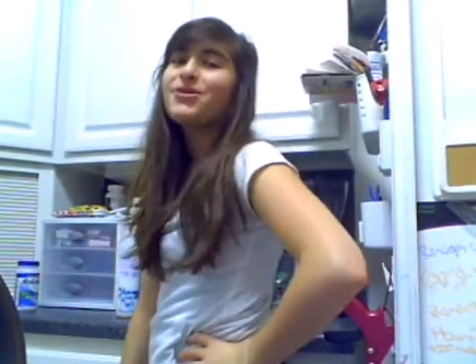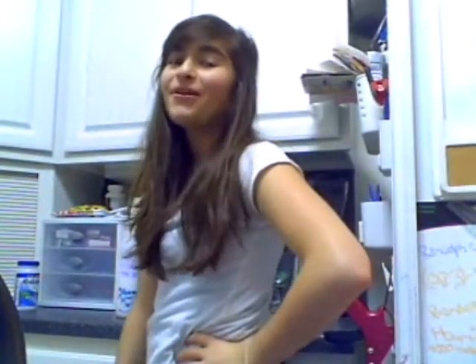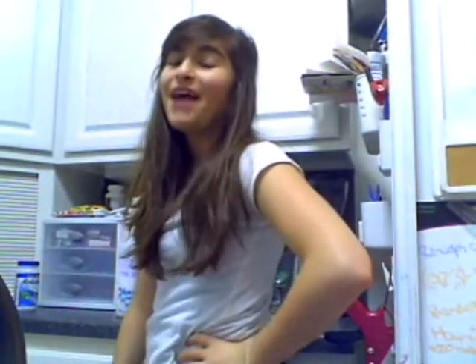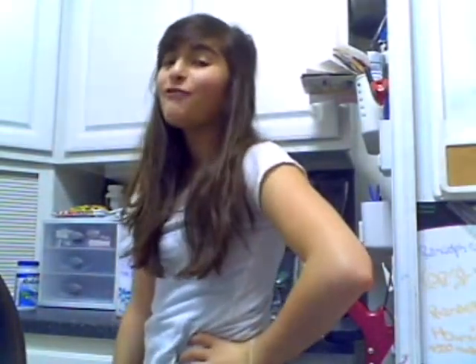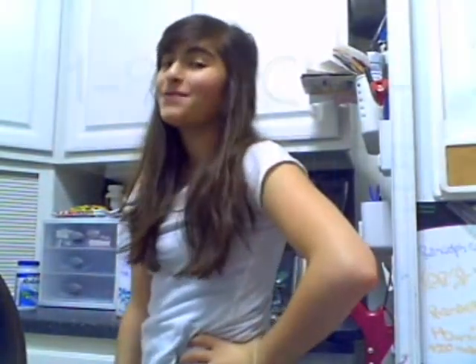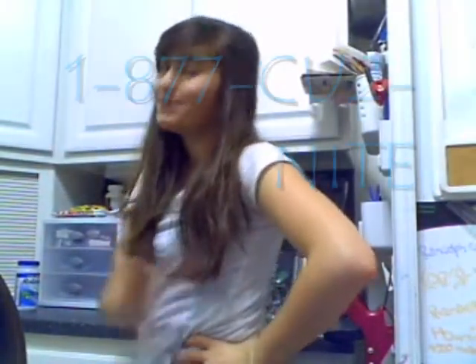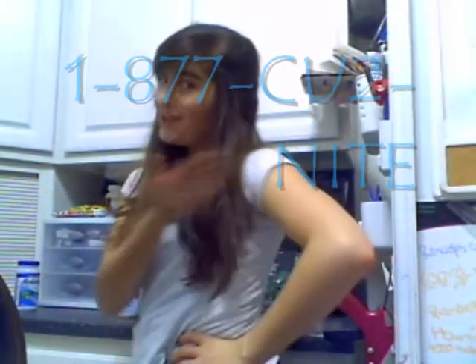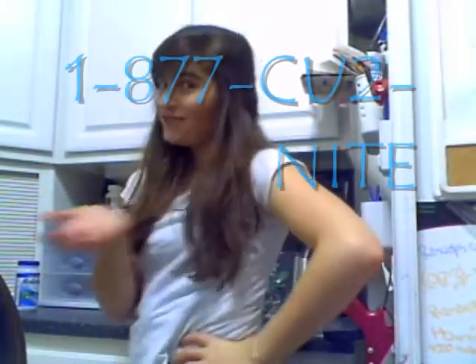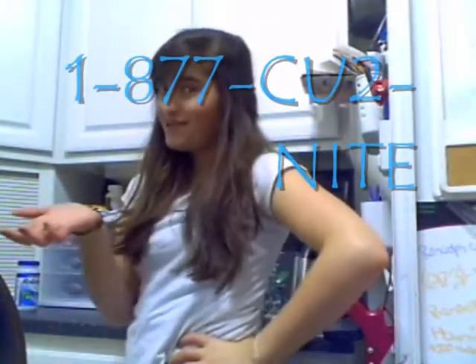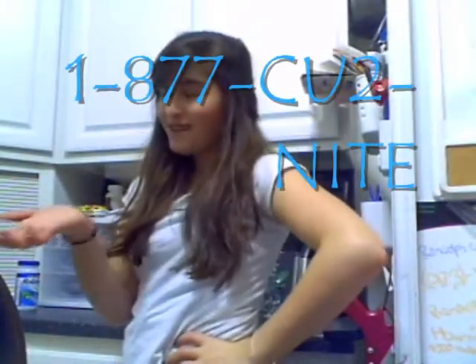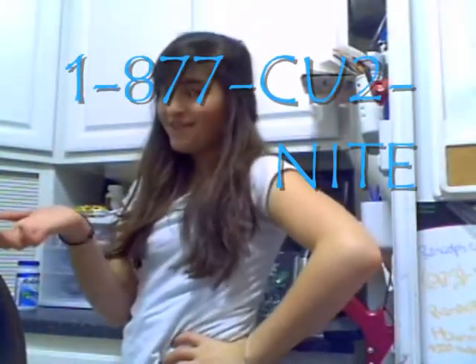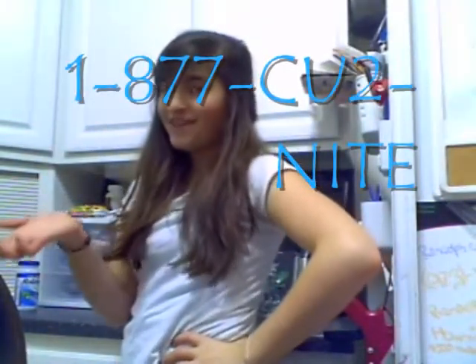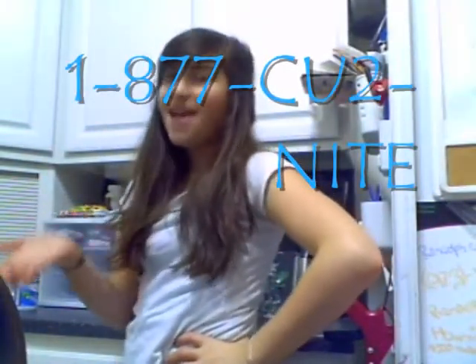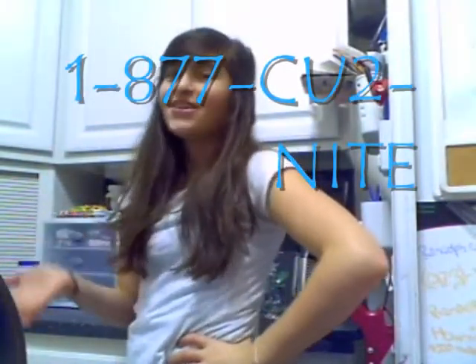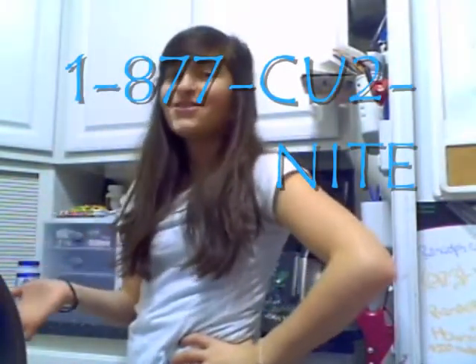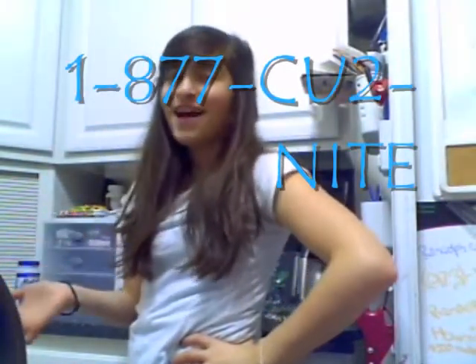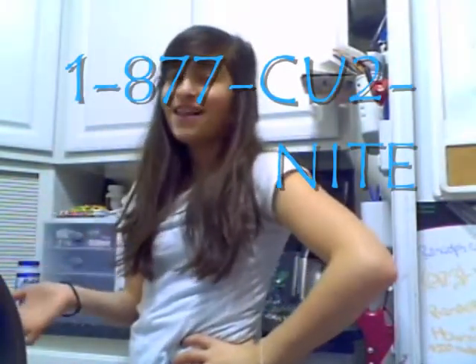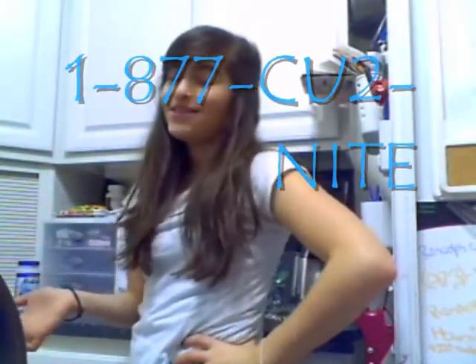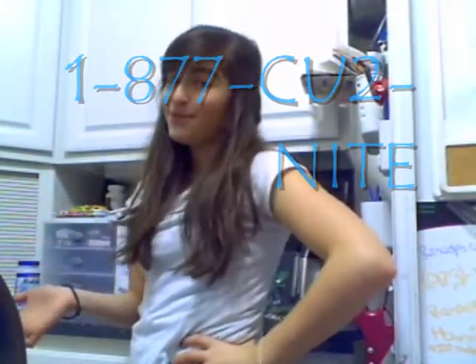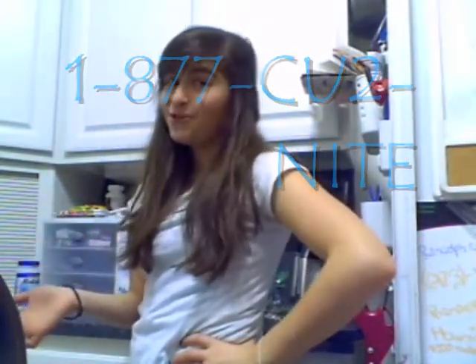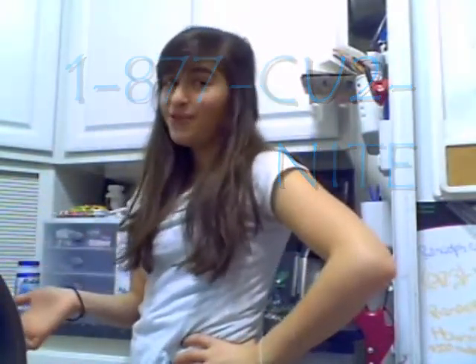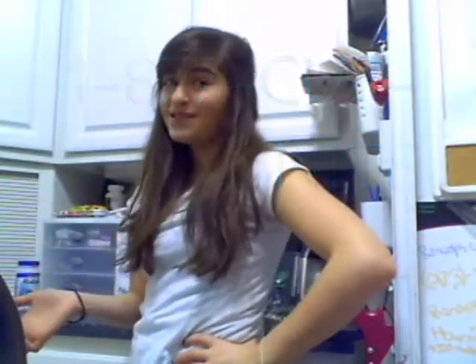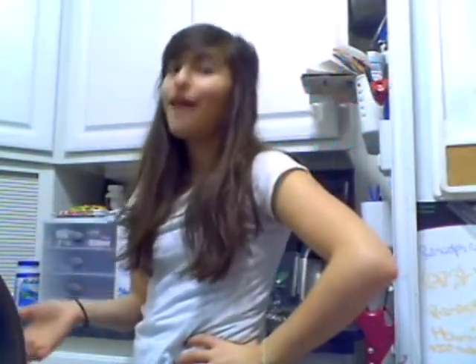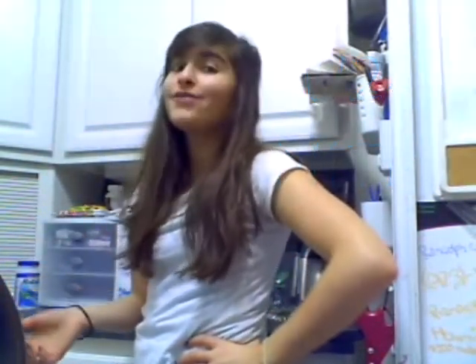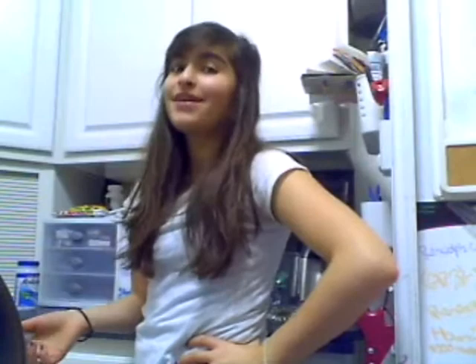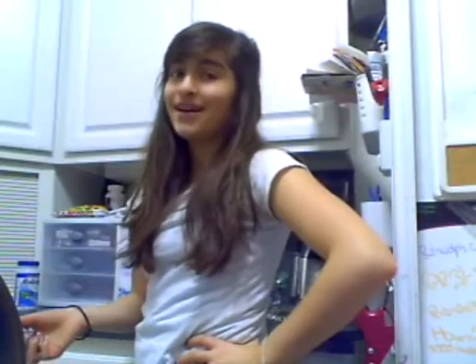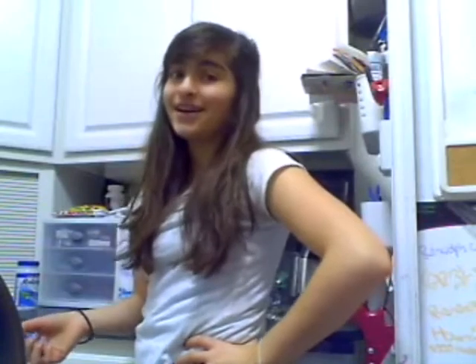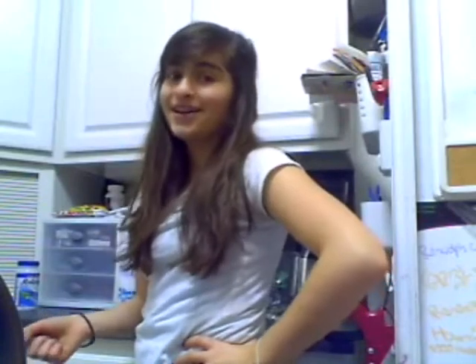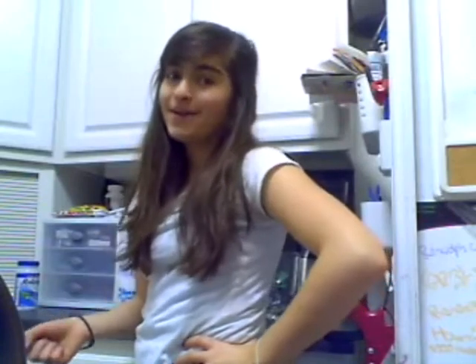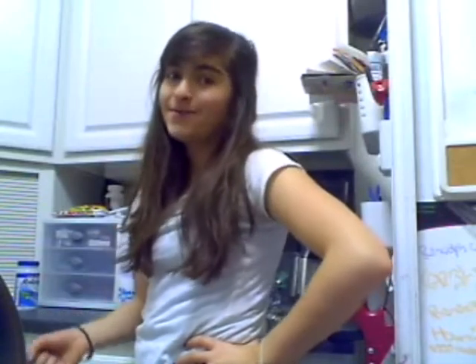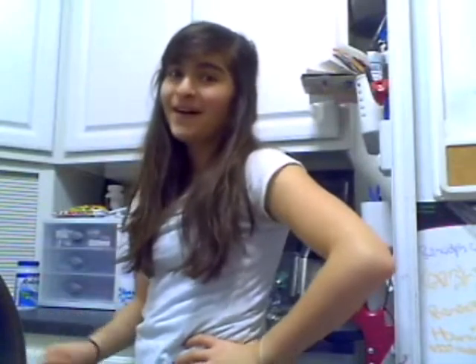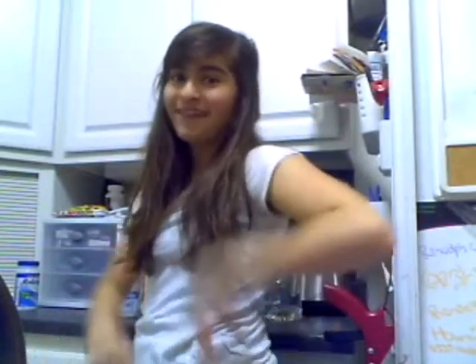If you call now from a special TV offer, you get the special price of $9.99 per bottle.